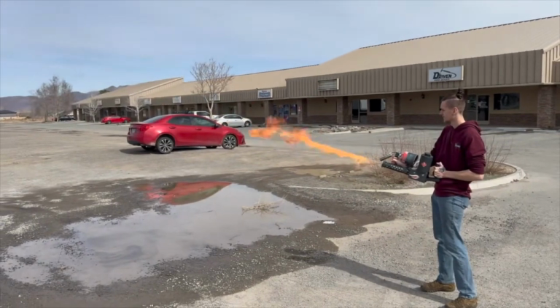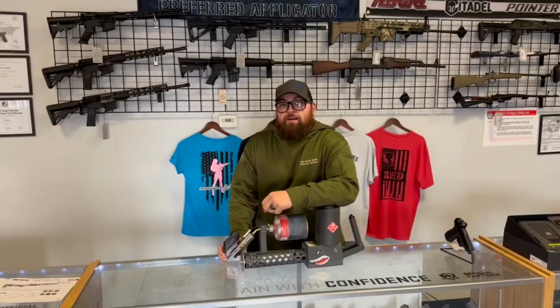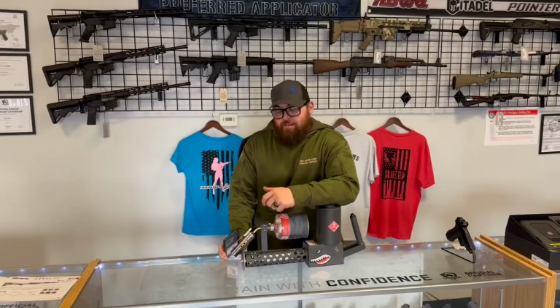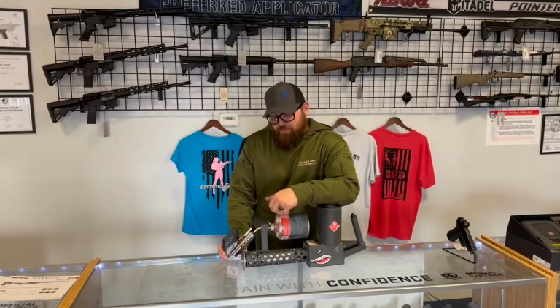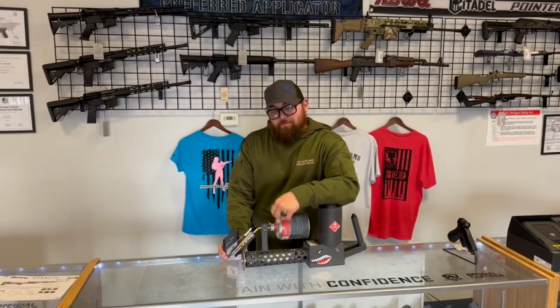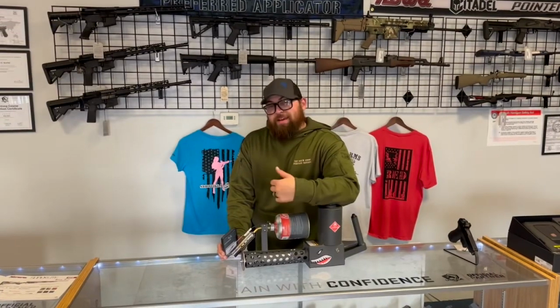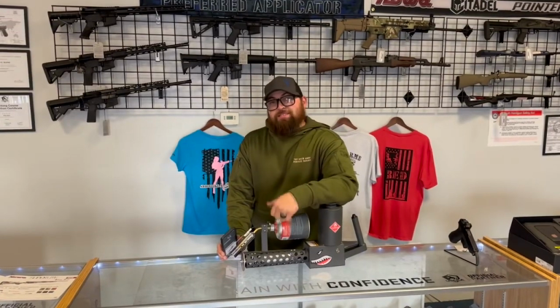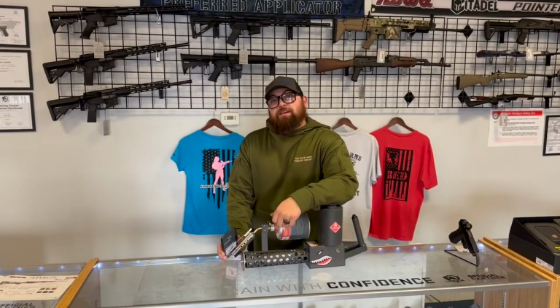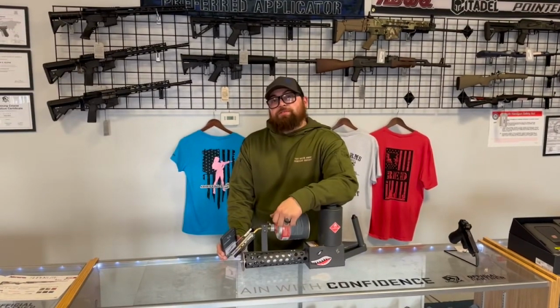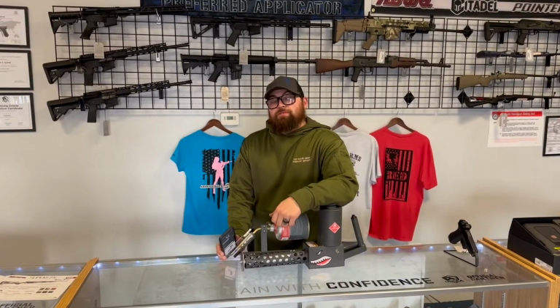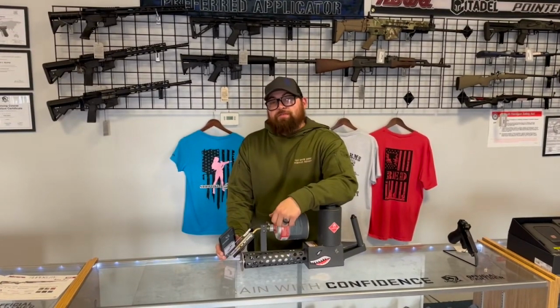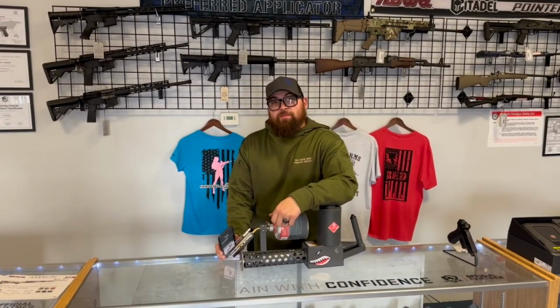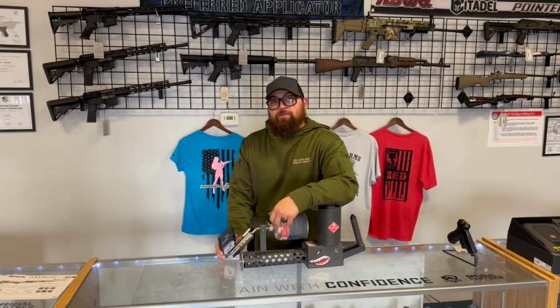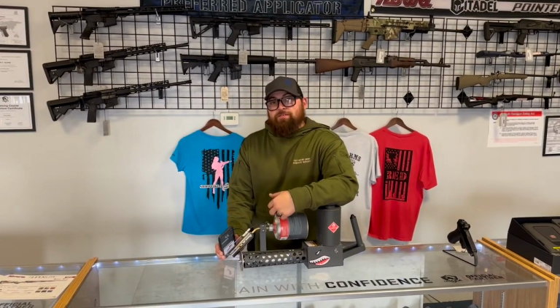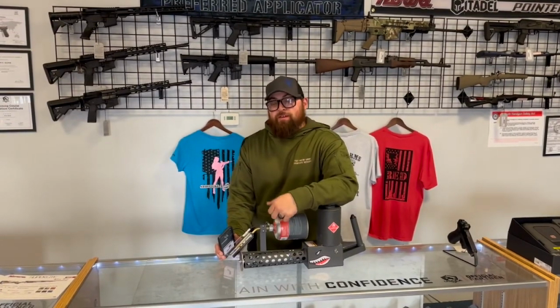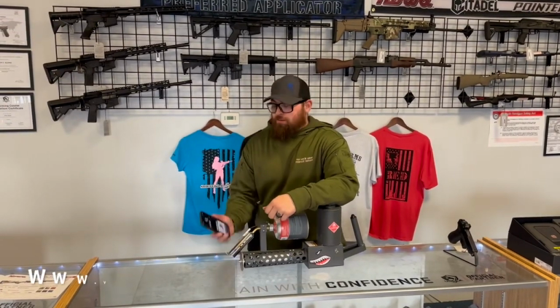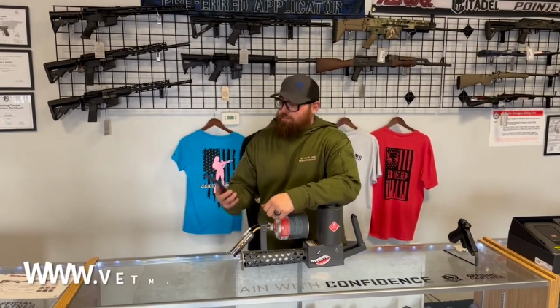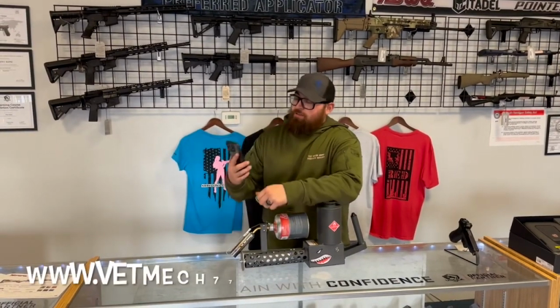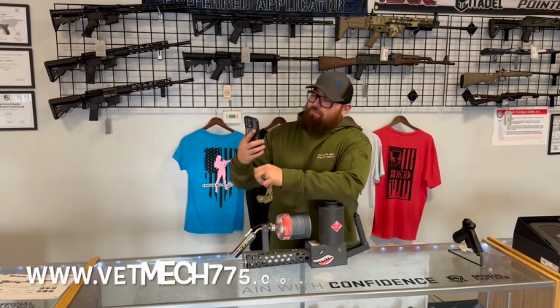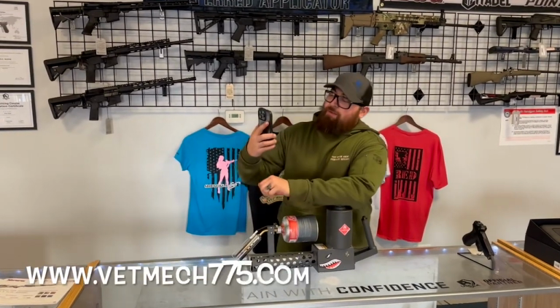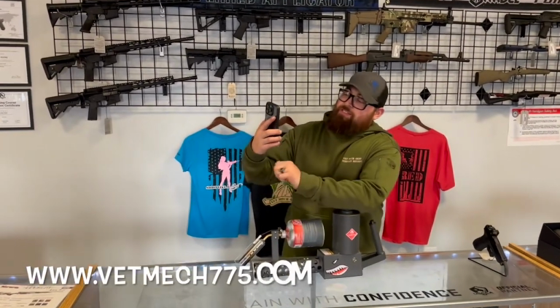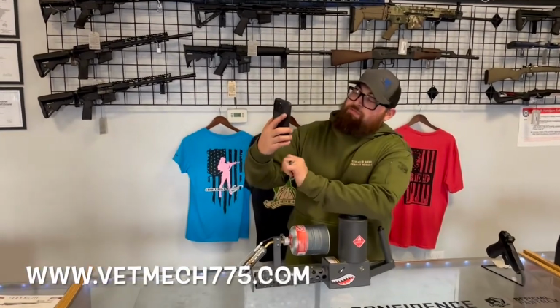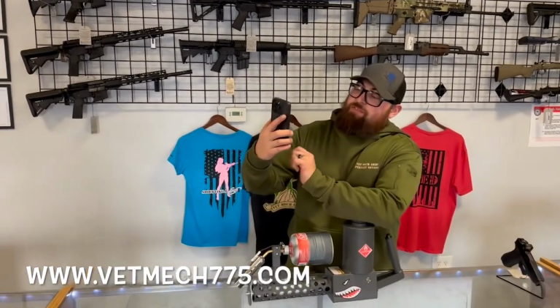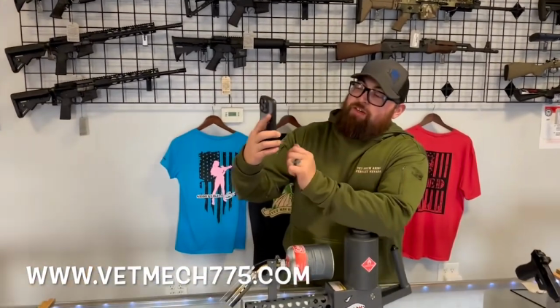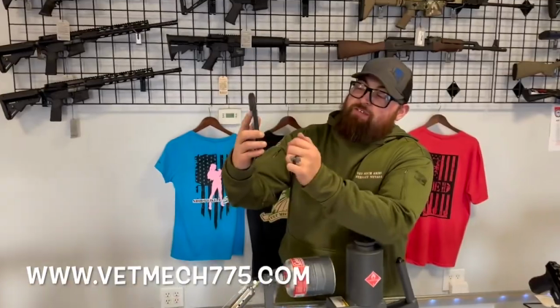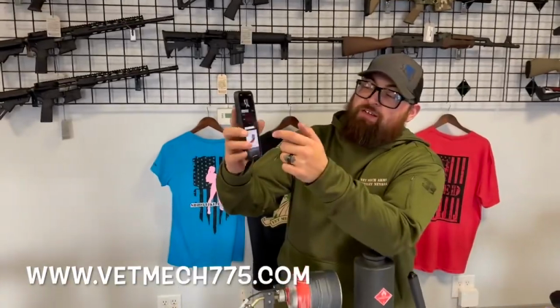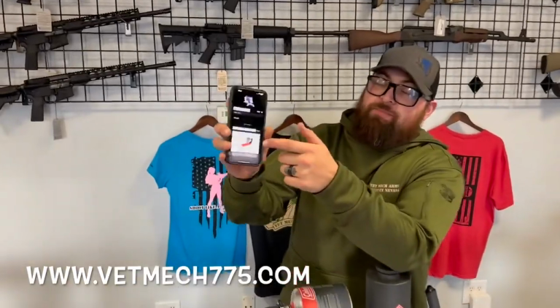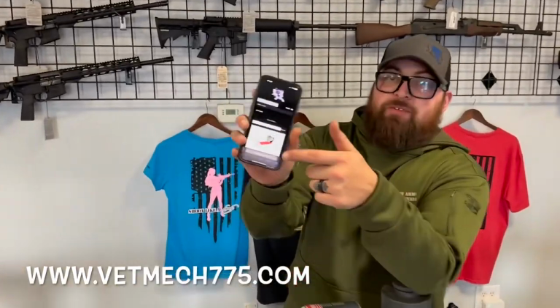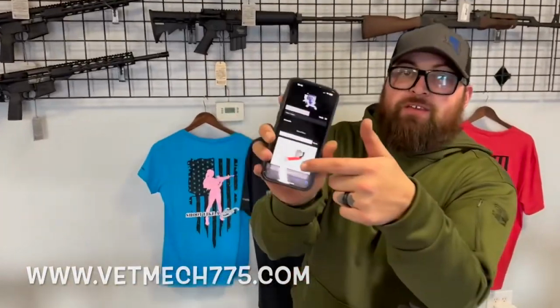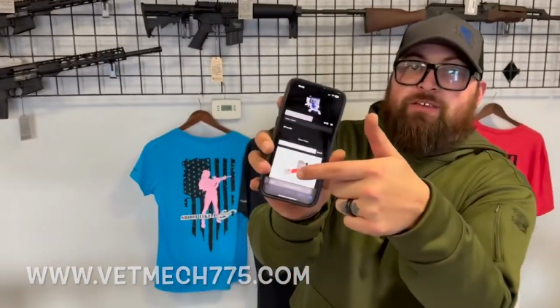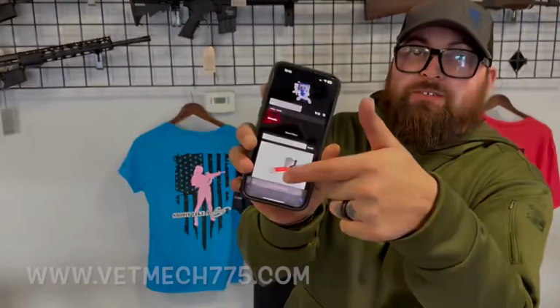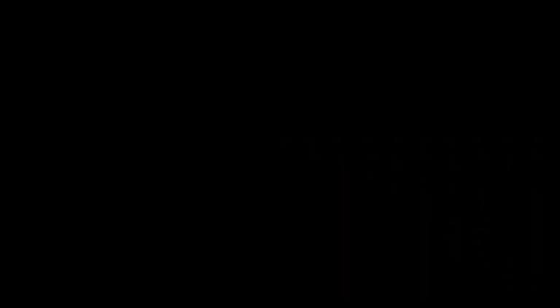Alright guys, we had a badass time shooting this flamethrower today. Go ahead and go to vetmec775.com and get yours today.